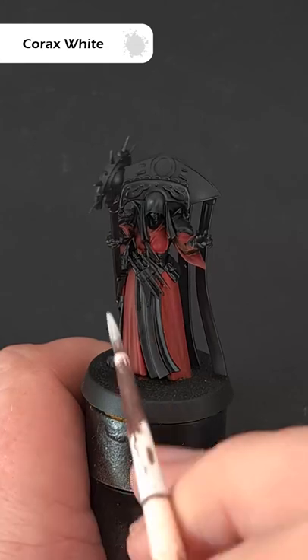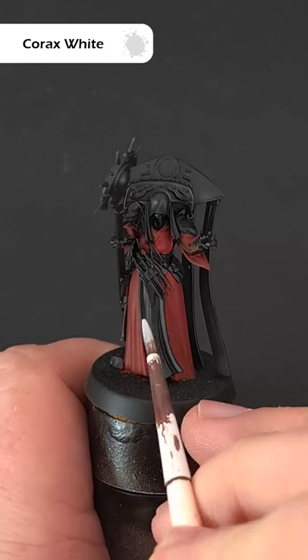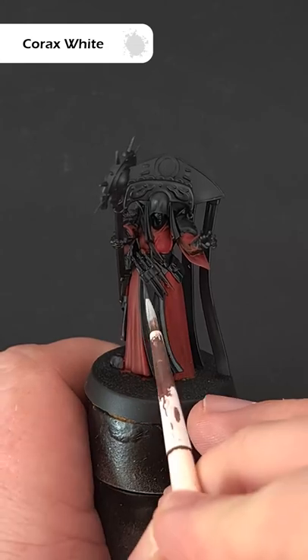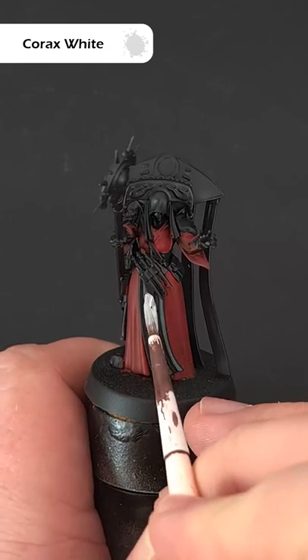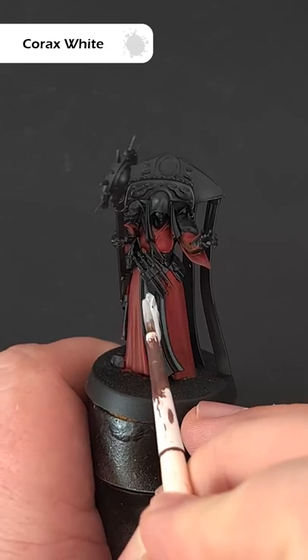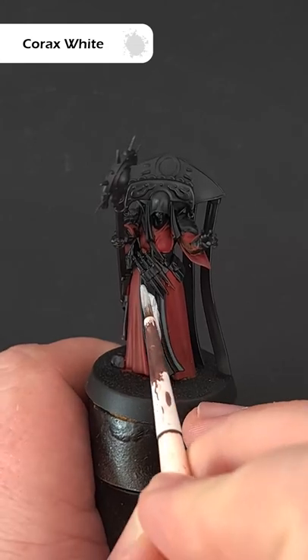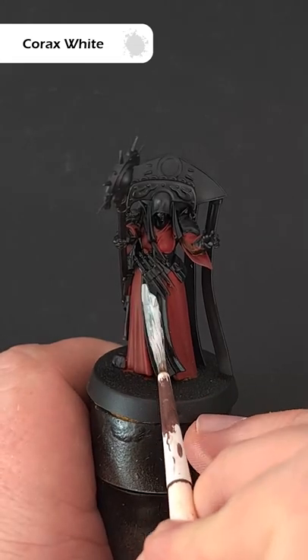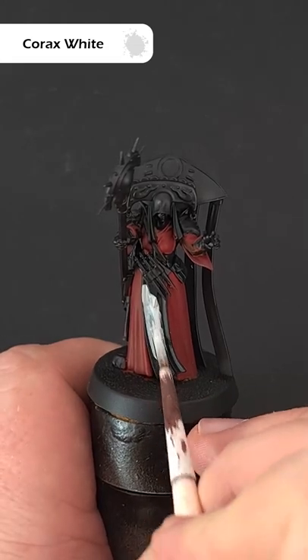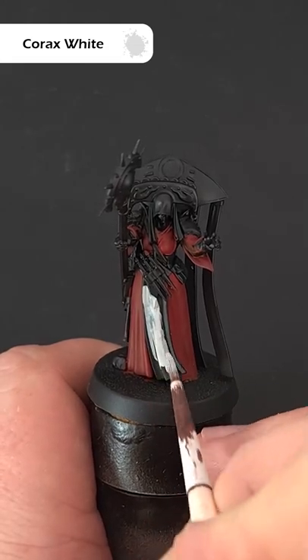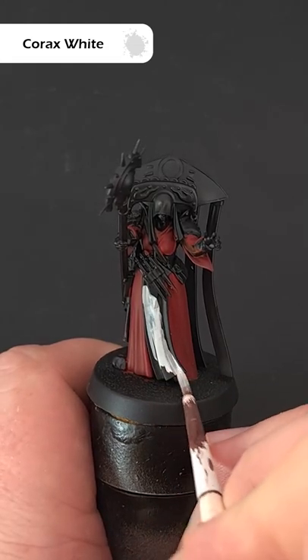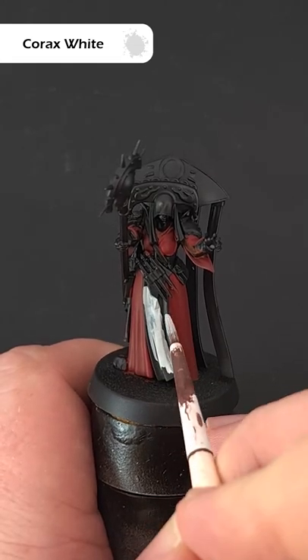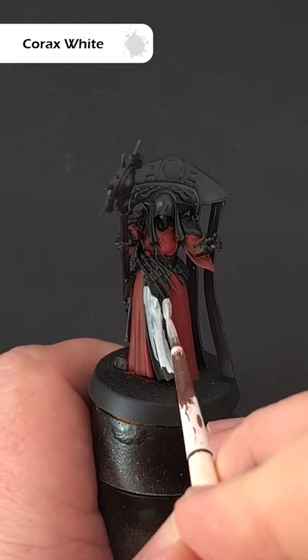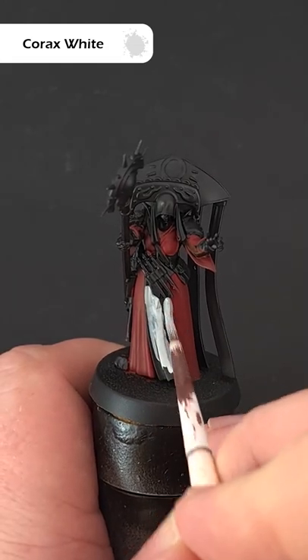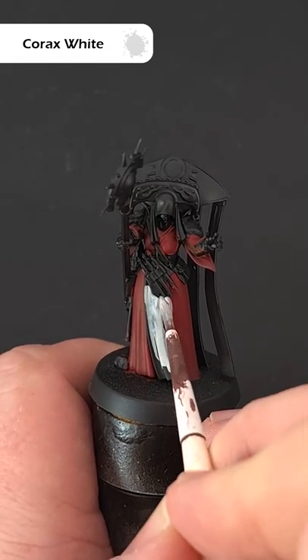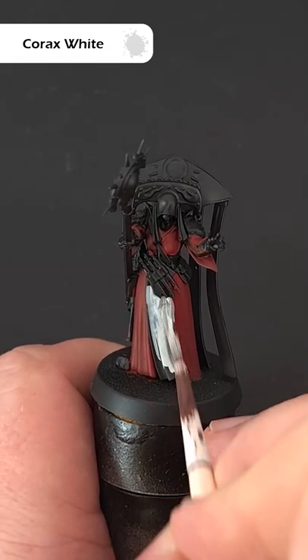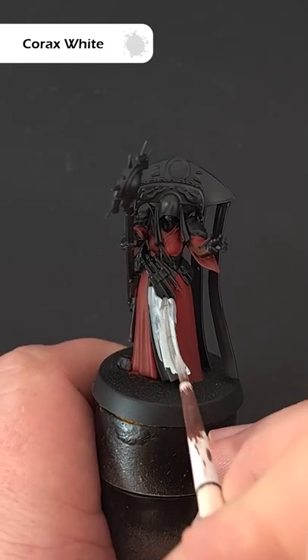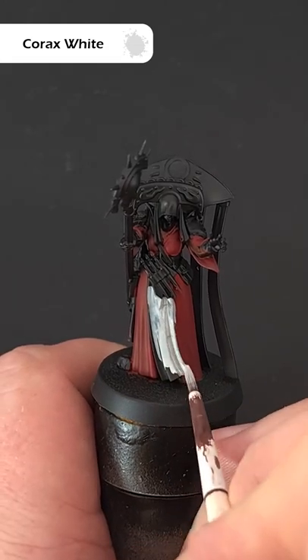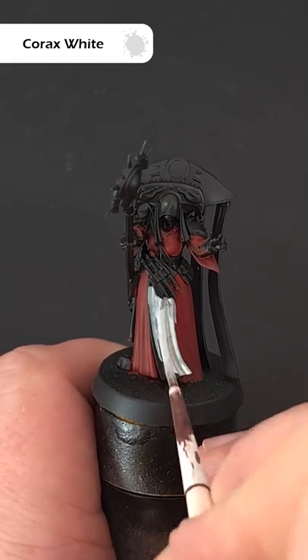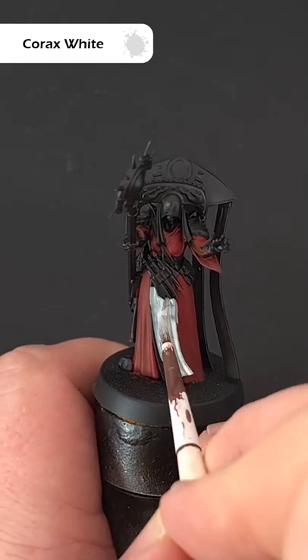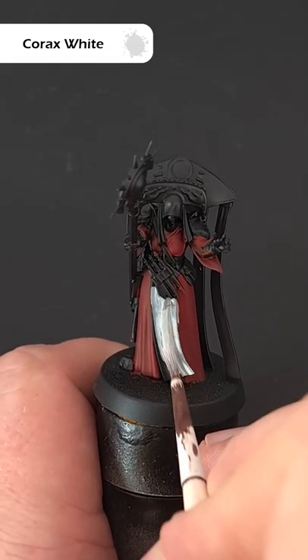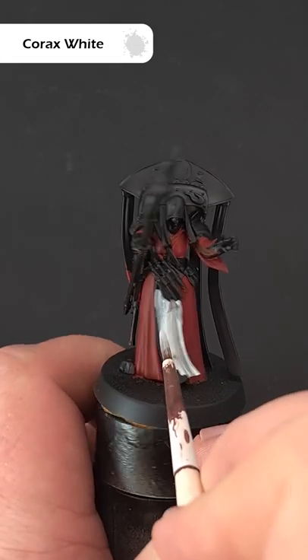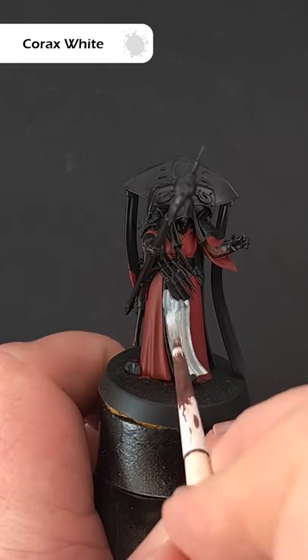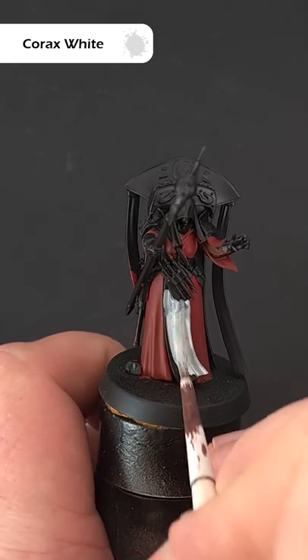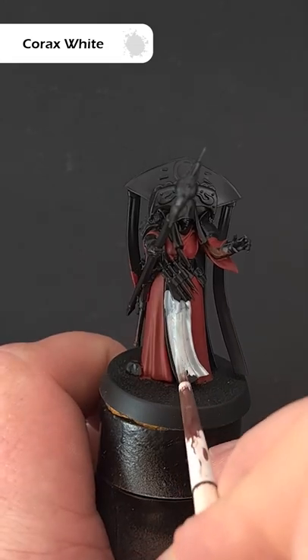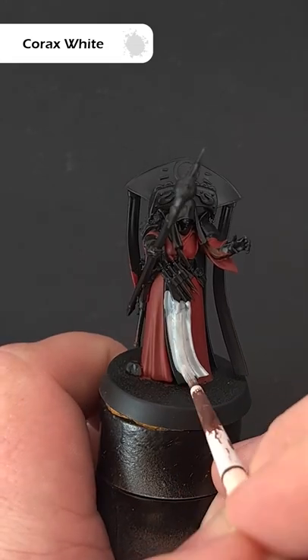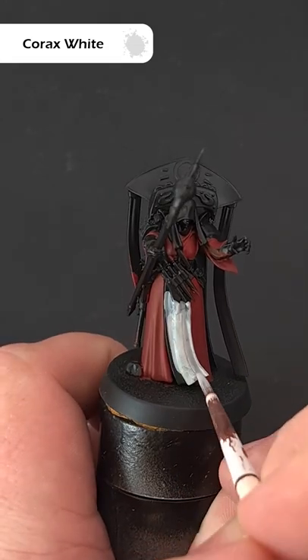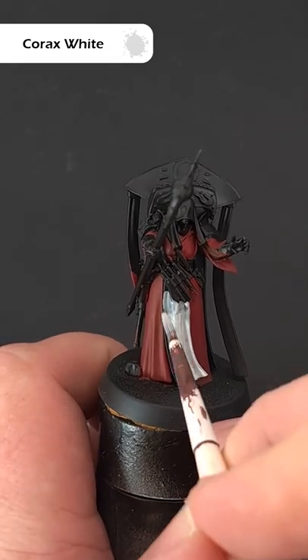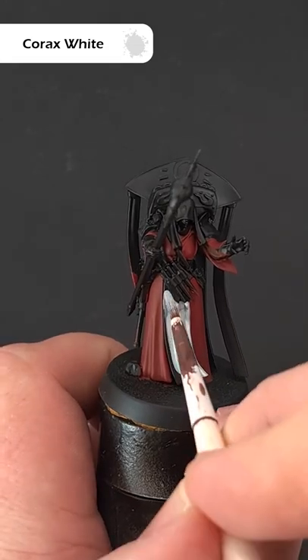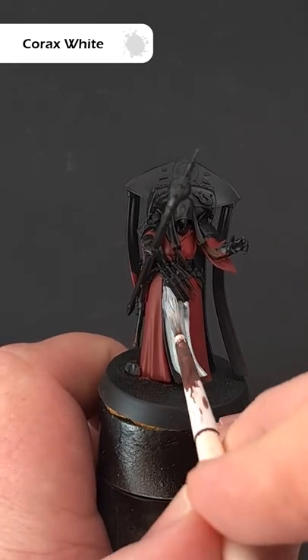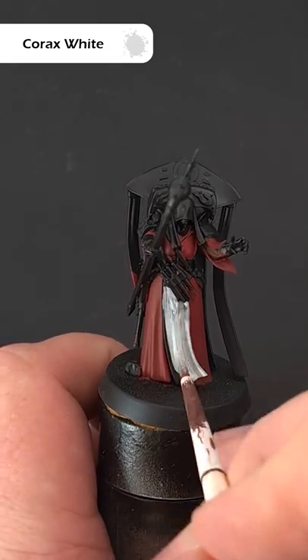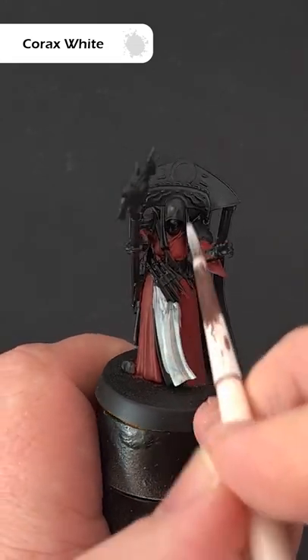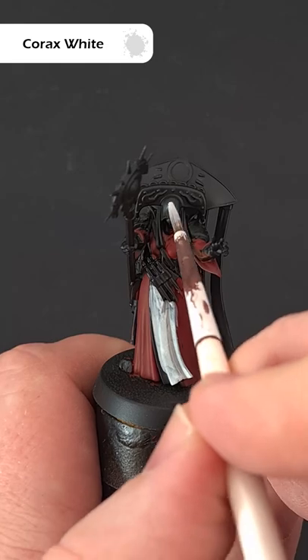First, cover the area with Corax White. Ideally you go over a white undercoat, but for this I'm going over black.